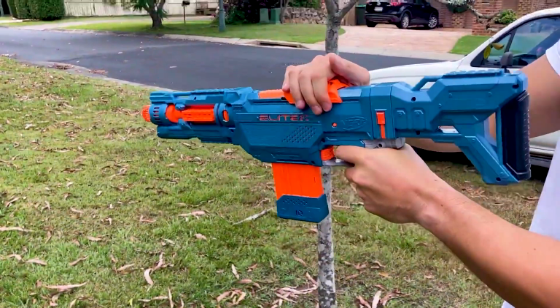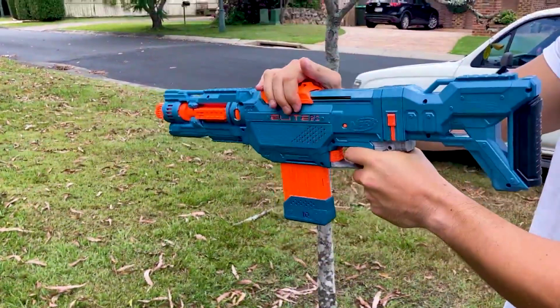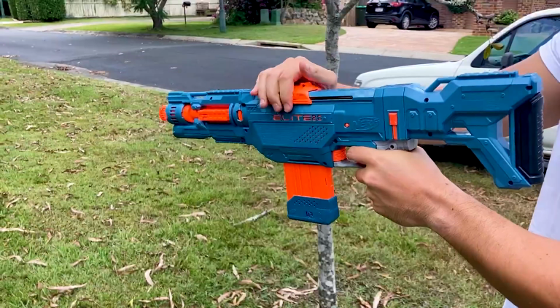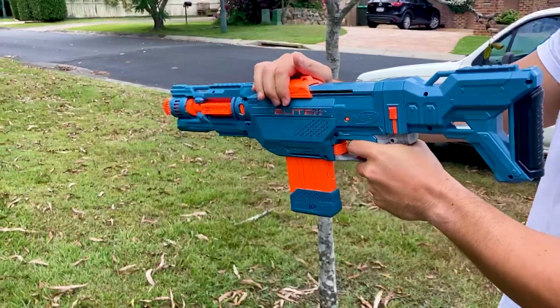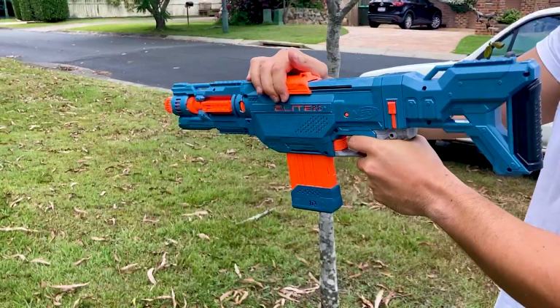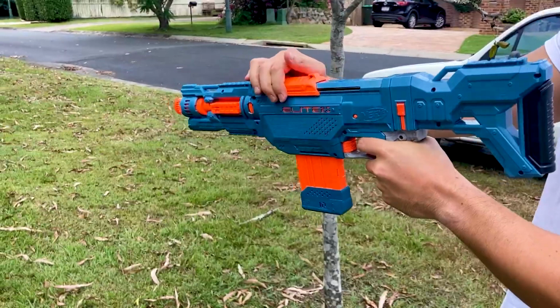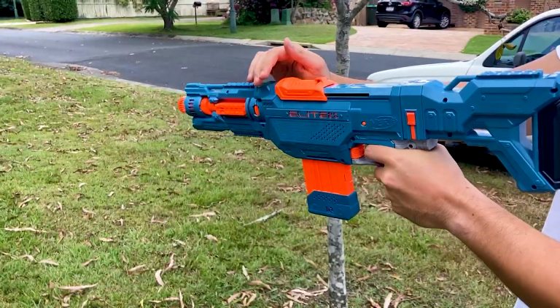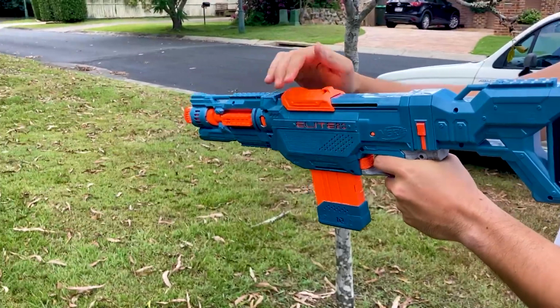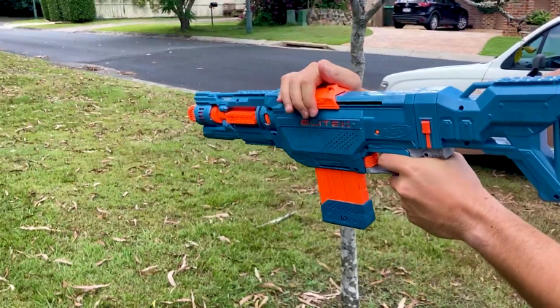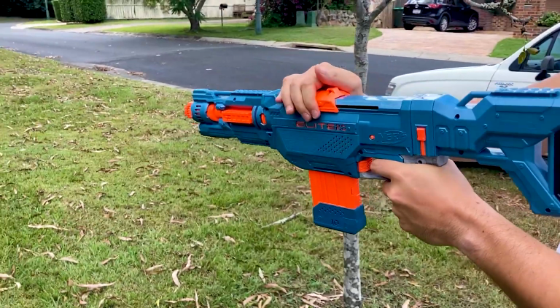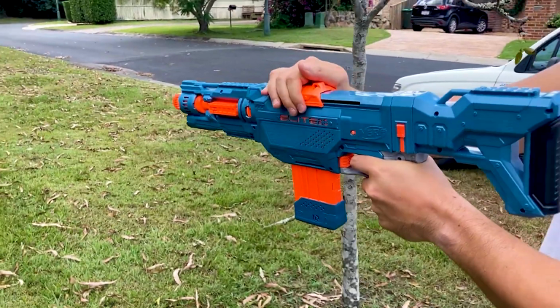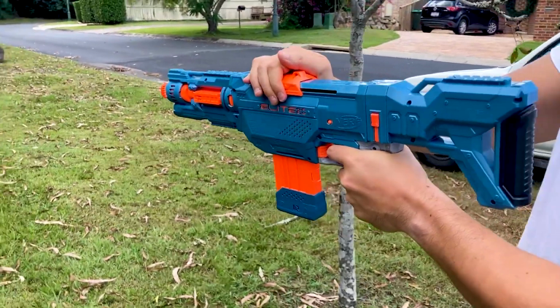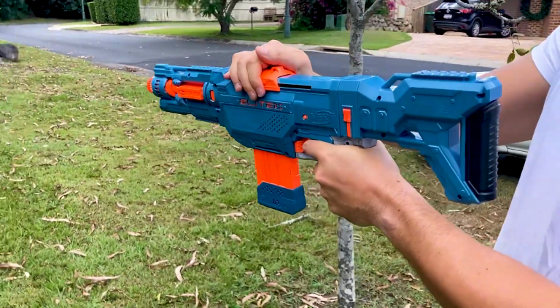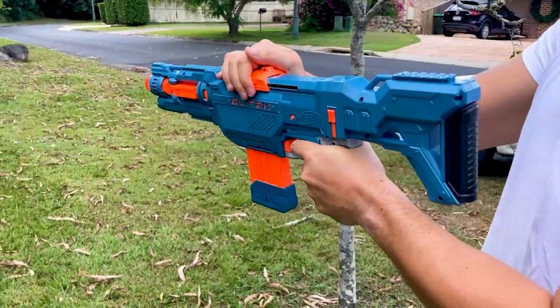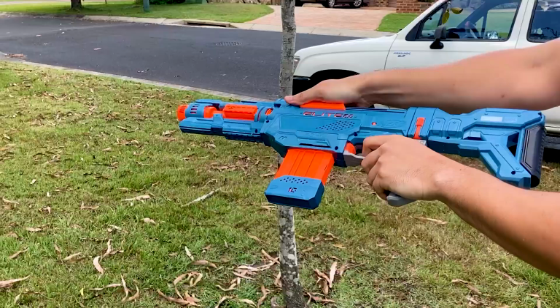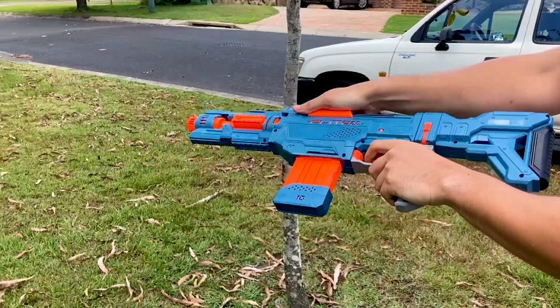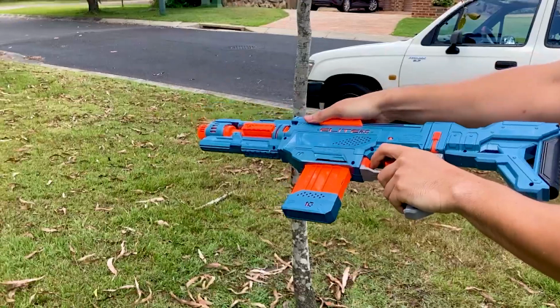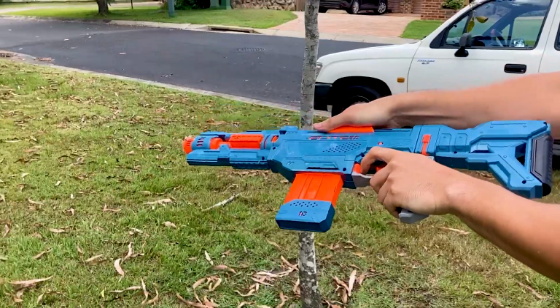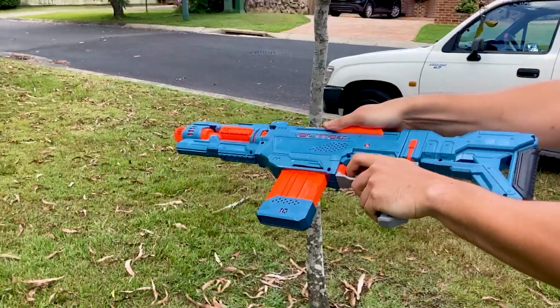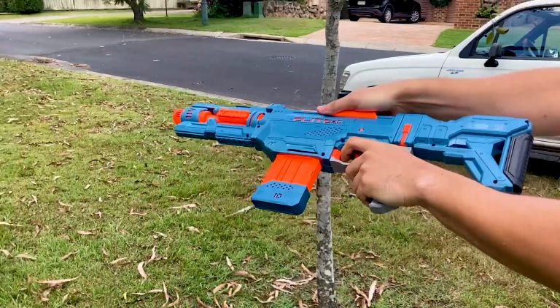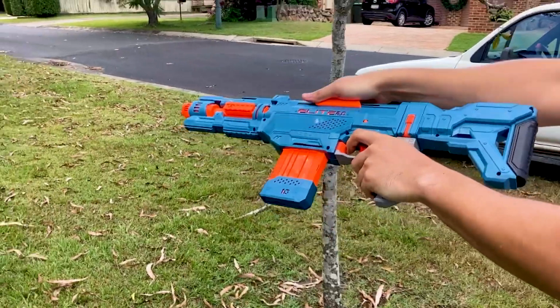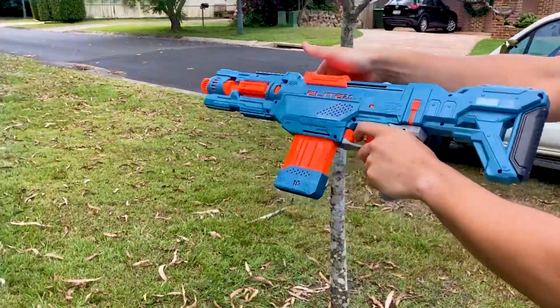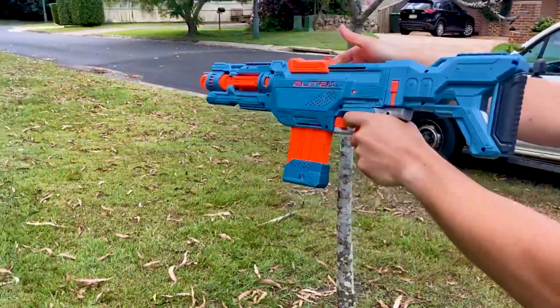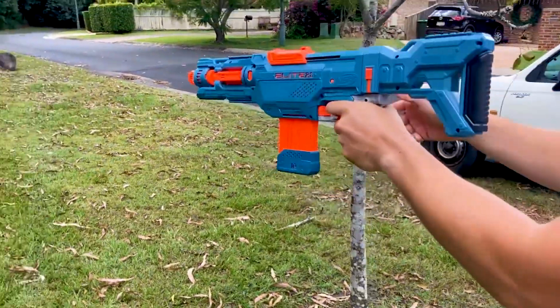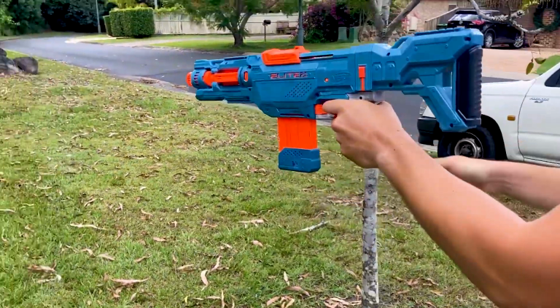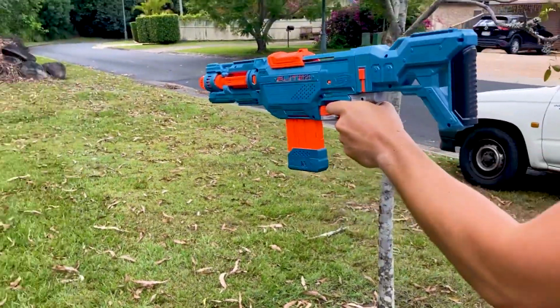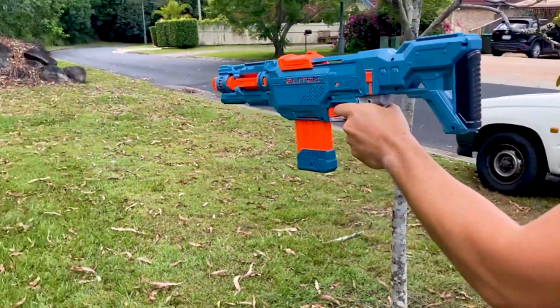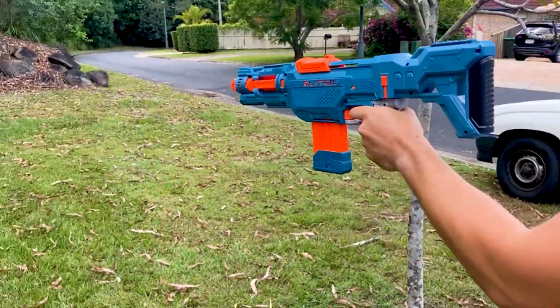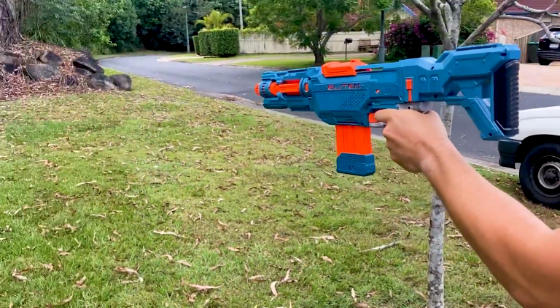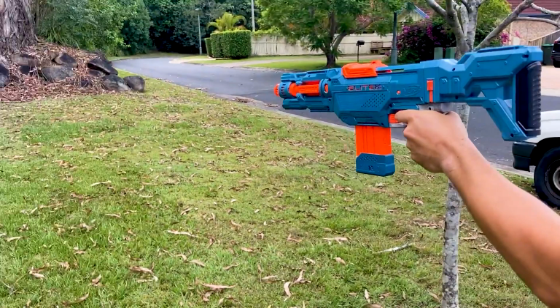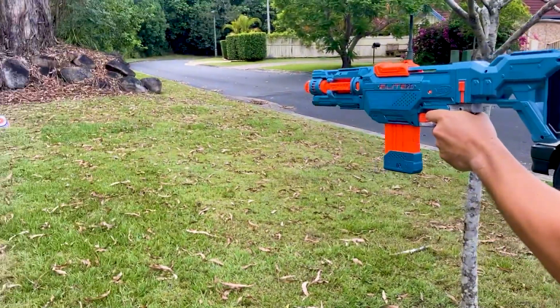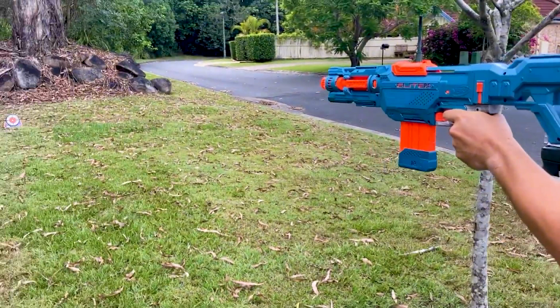Yo, how's it going? Today I'm going to show you how to set up and use the Nerf Elite 2.0 Echo Blaster.